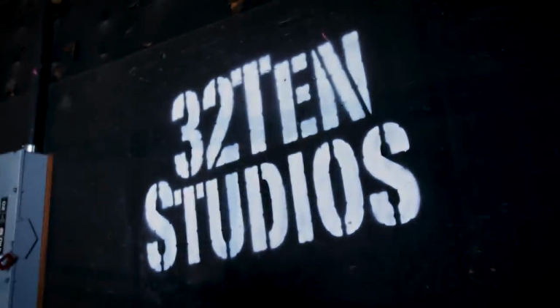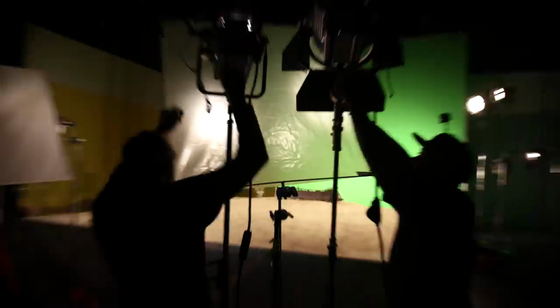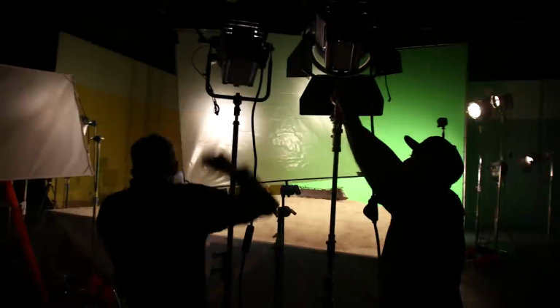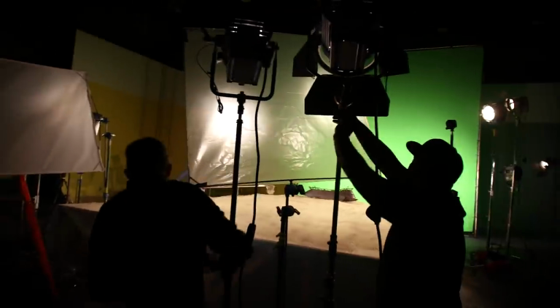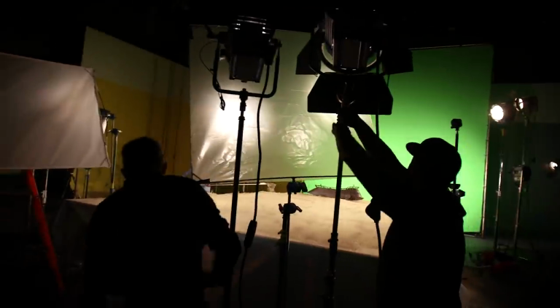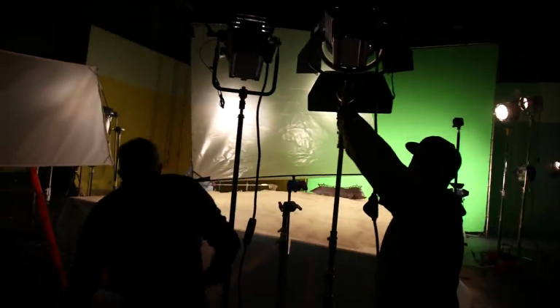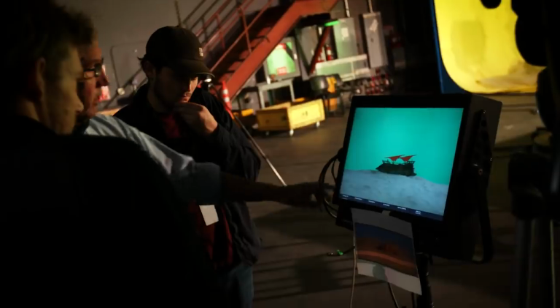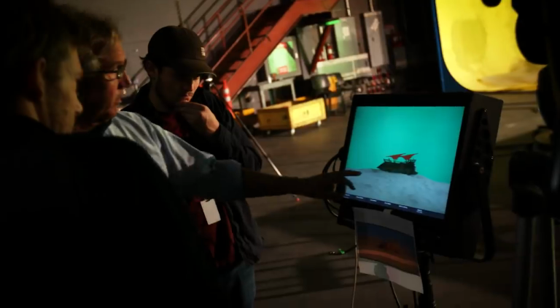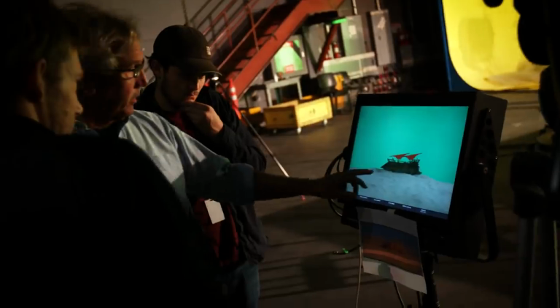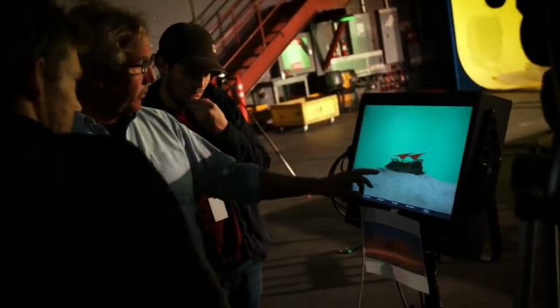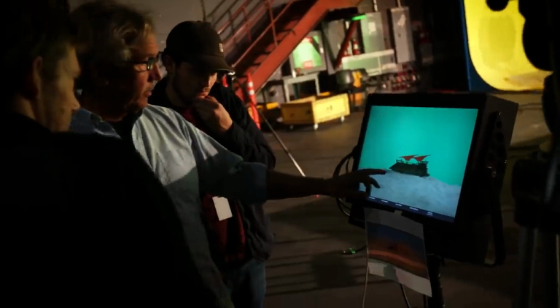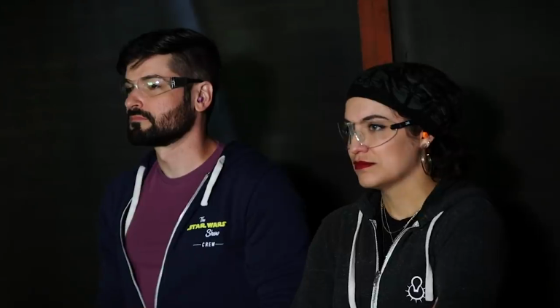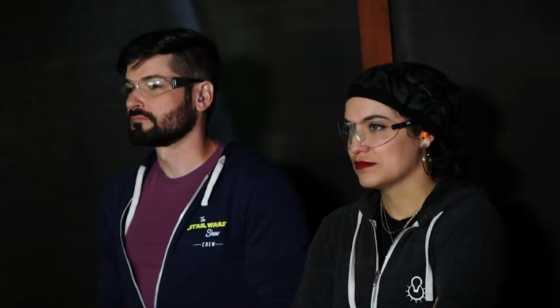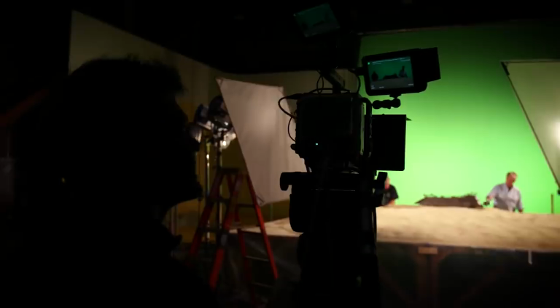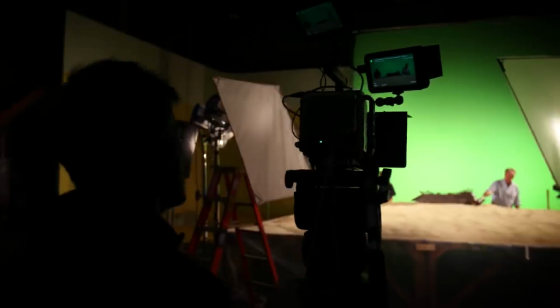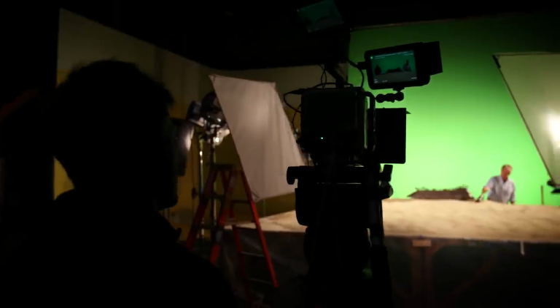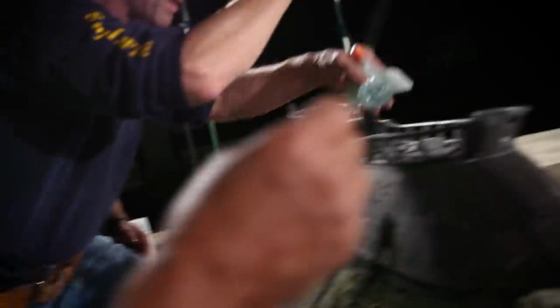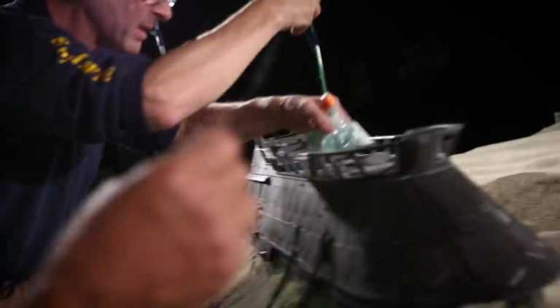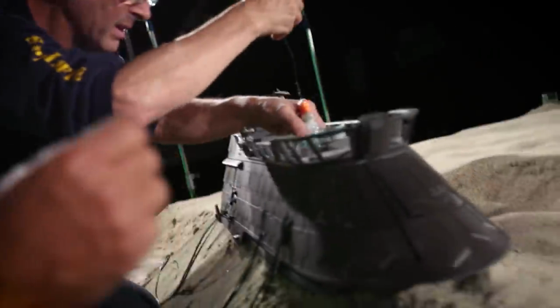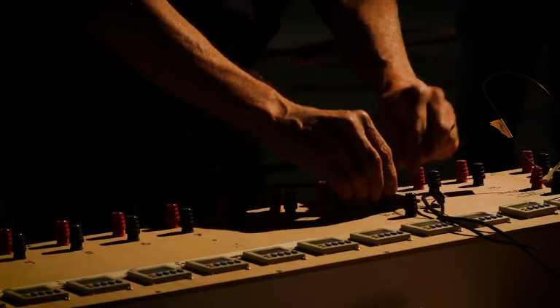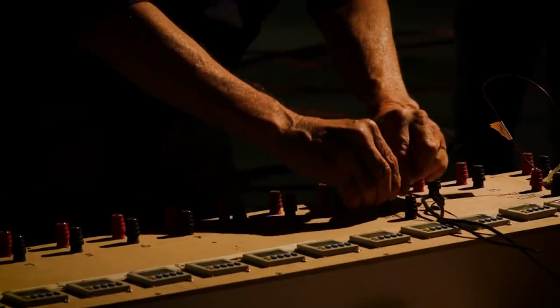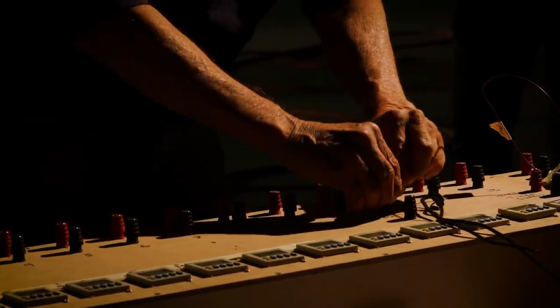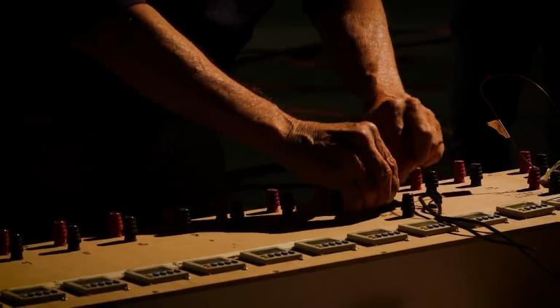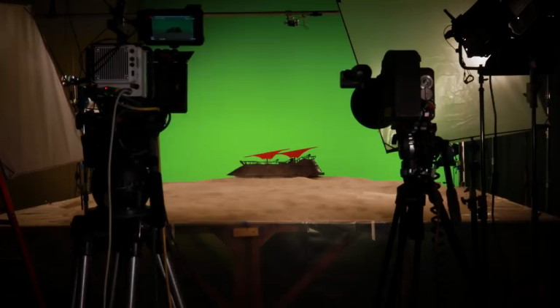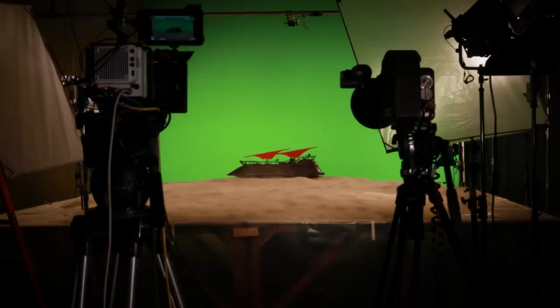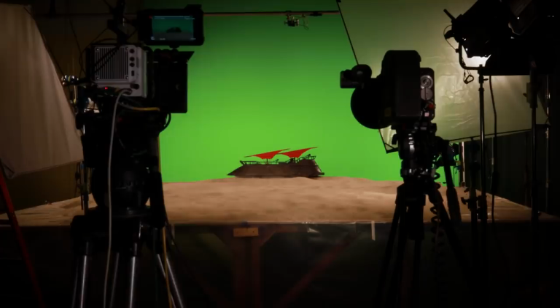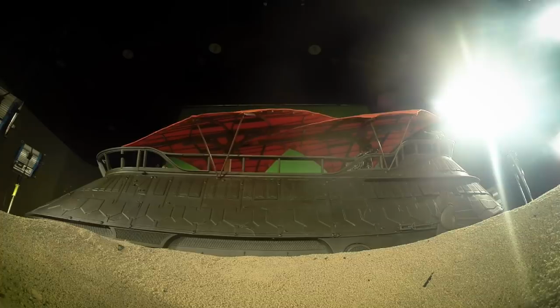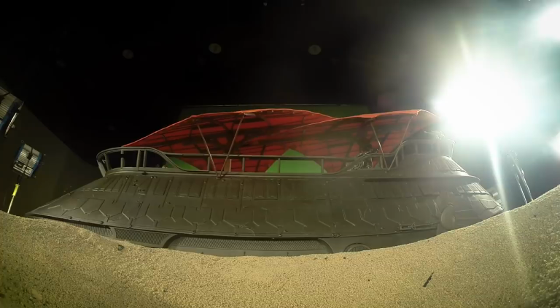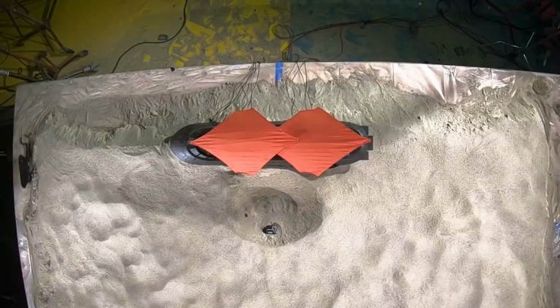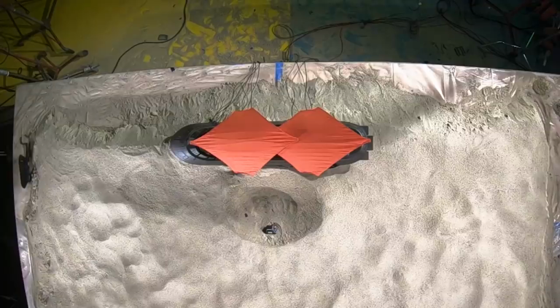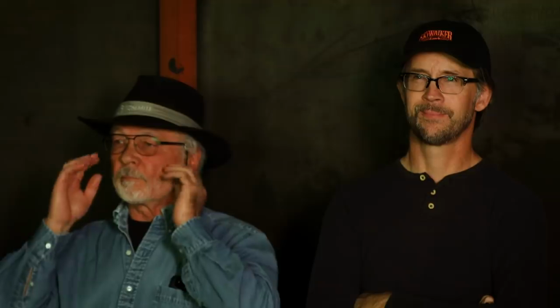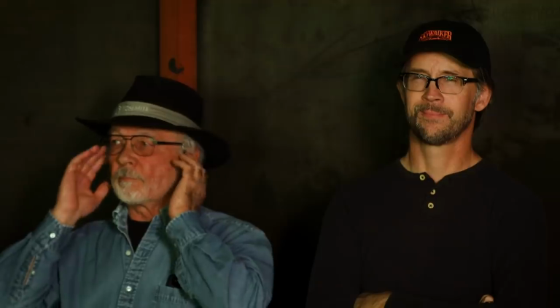Okay, everybody back. Everybody with safety glasses. Set. Go. We're hot. Go get your gear.